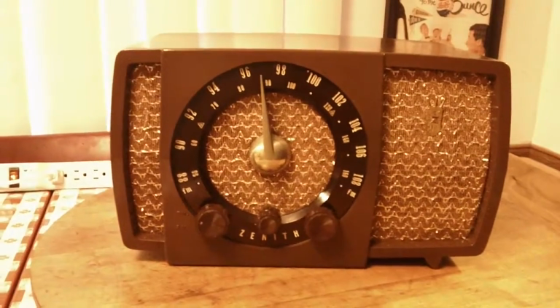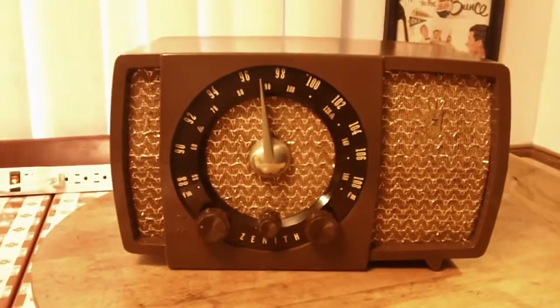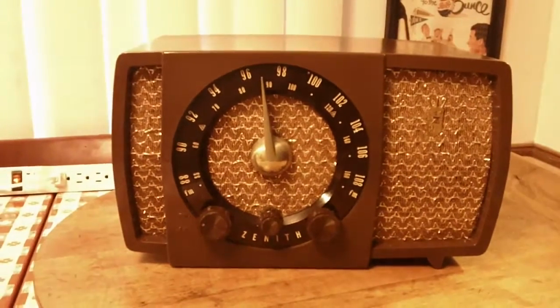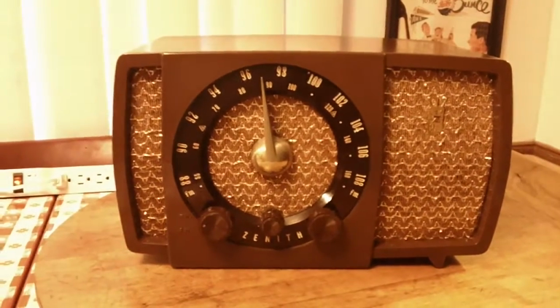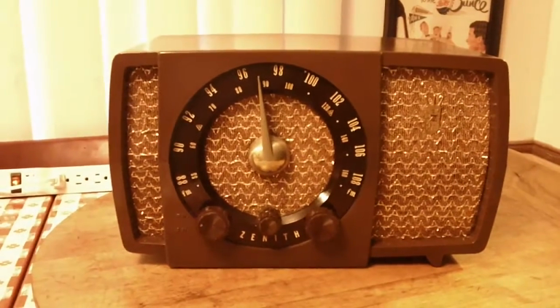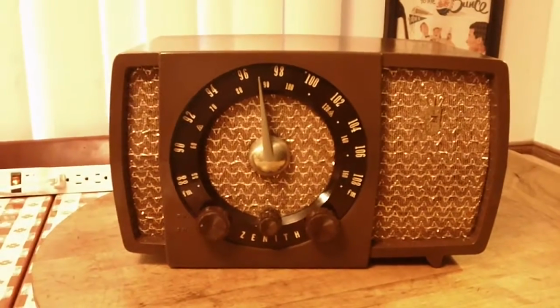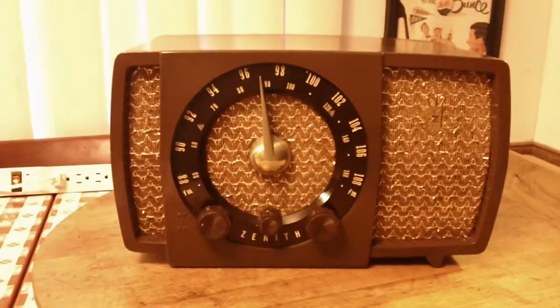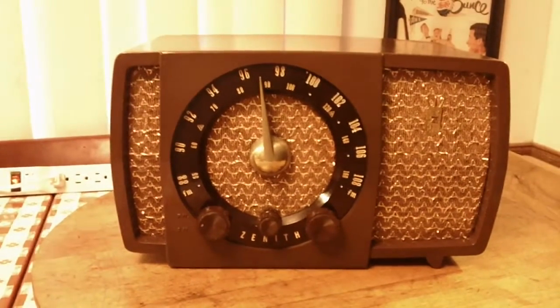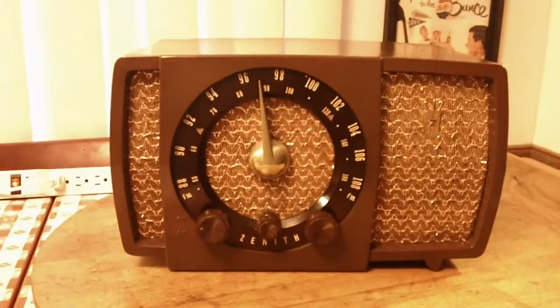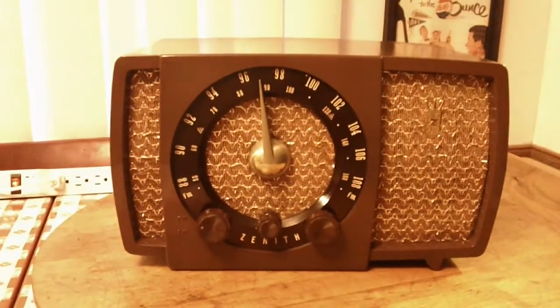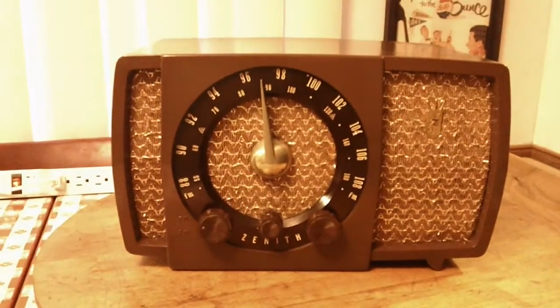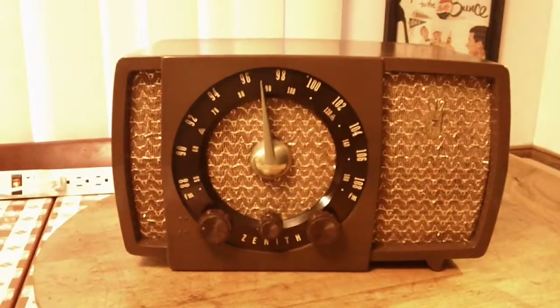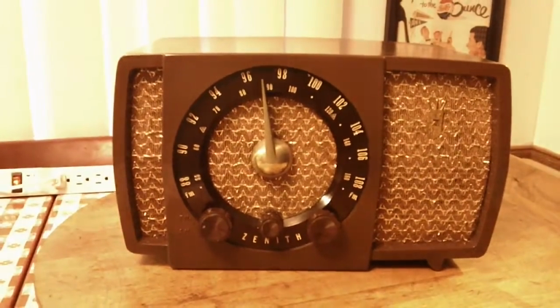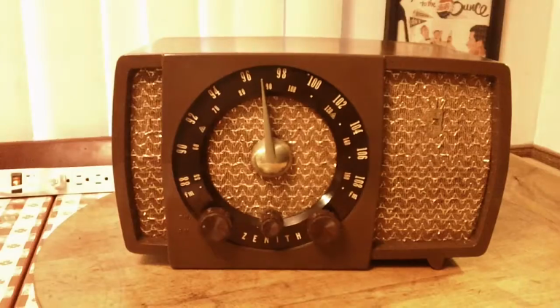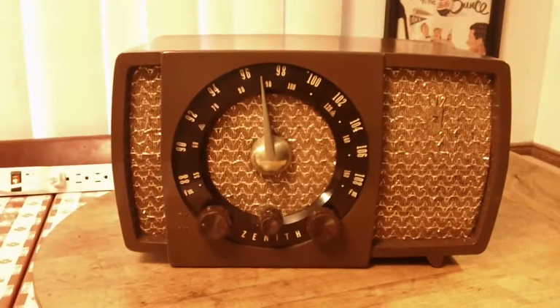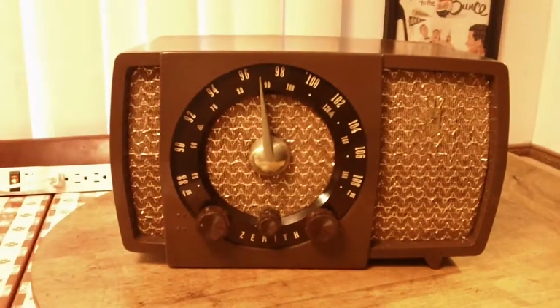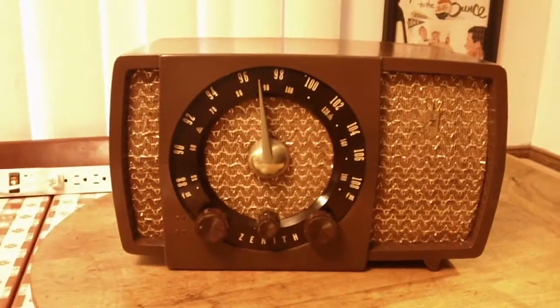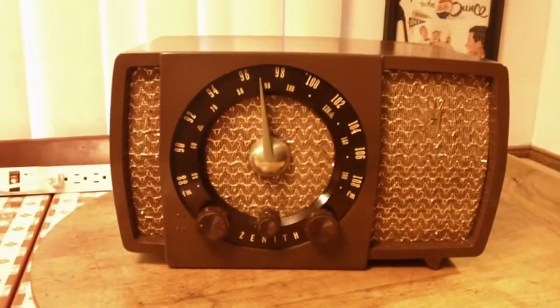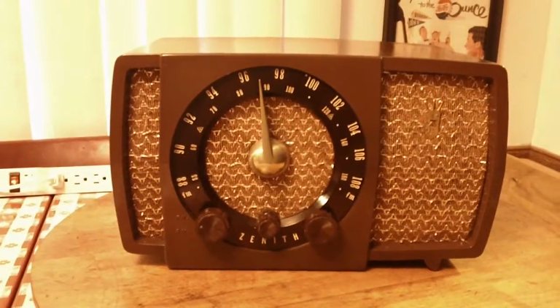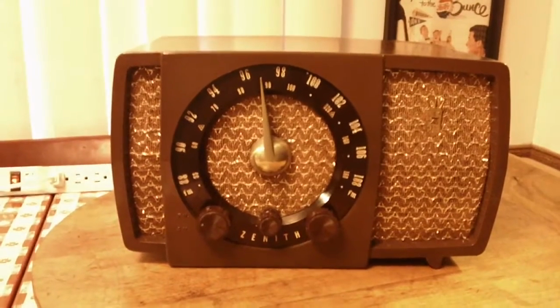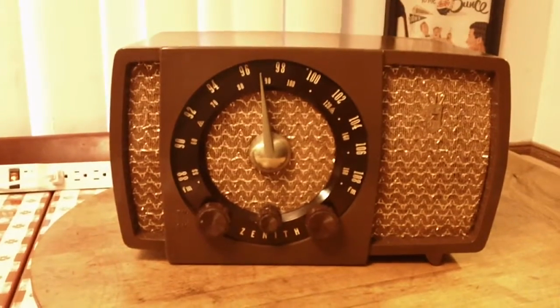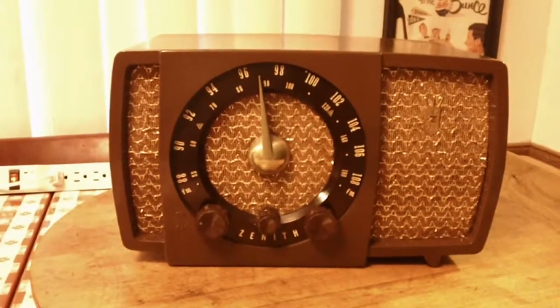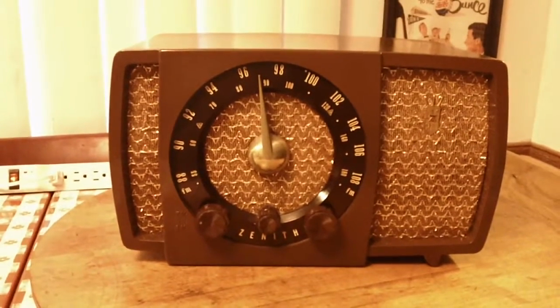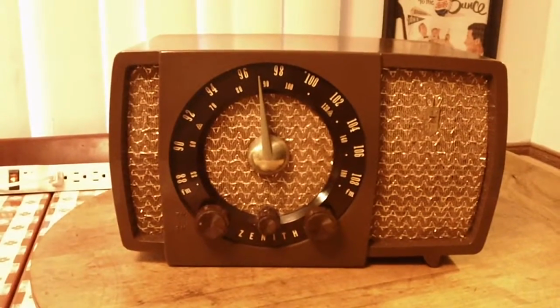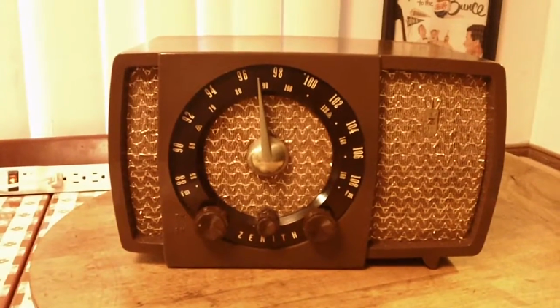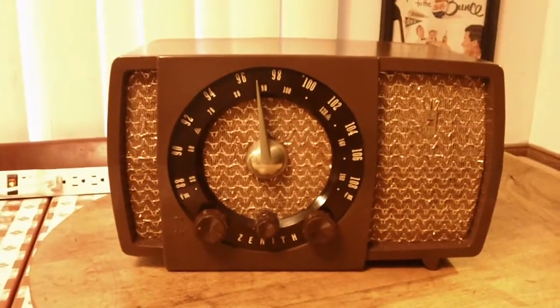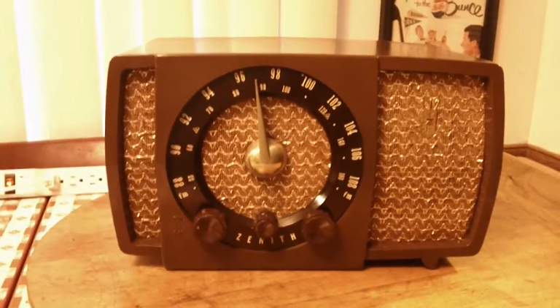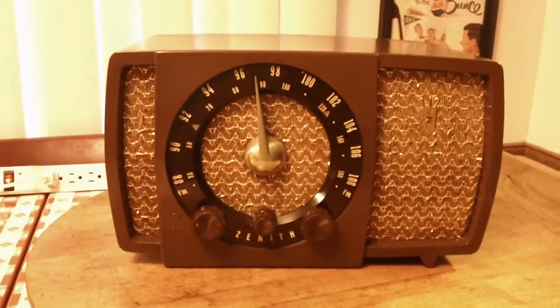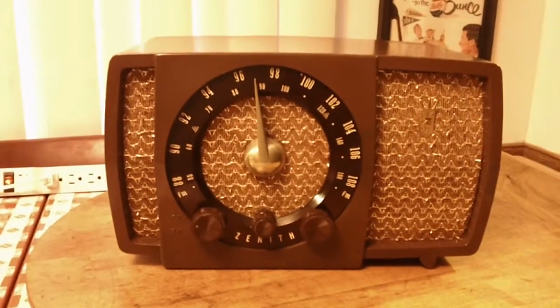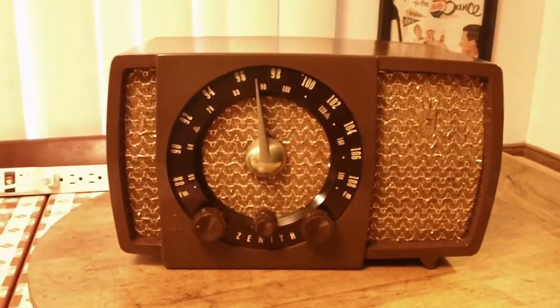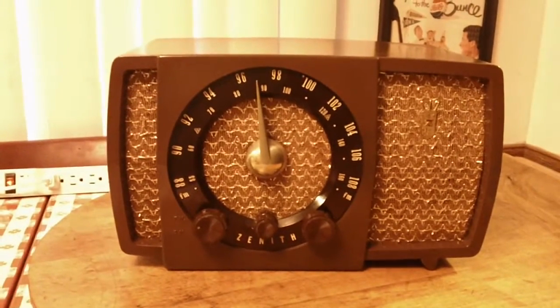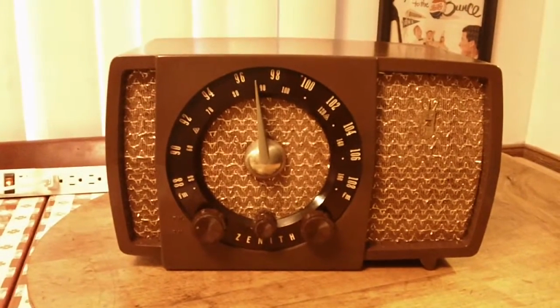So take care everyone. Thanks for watching. And as always, more radios on the way.